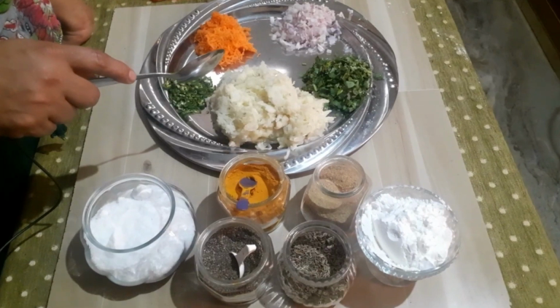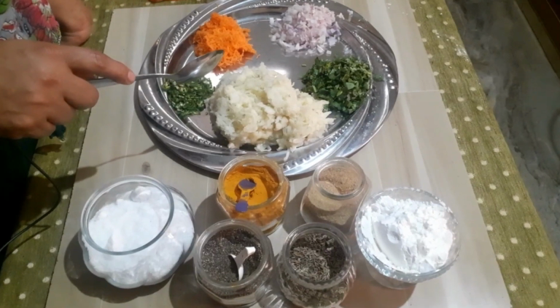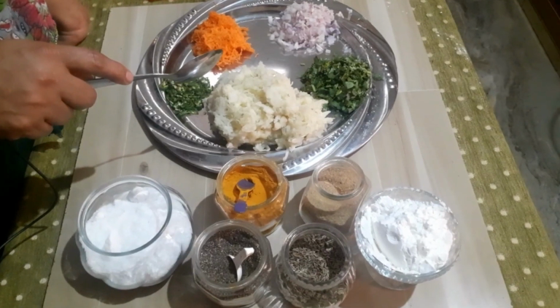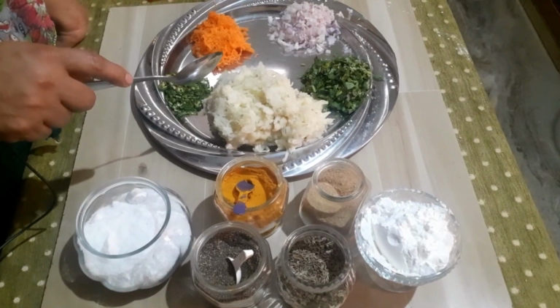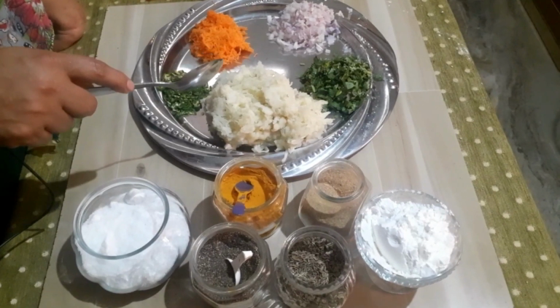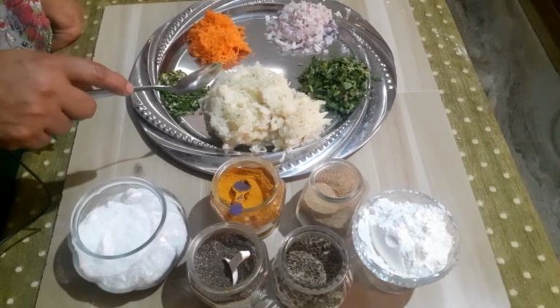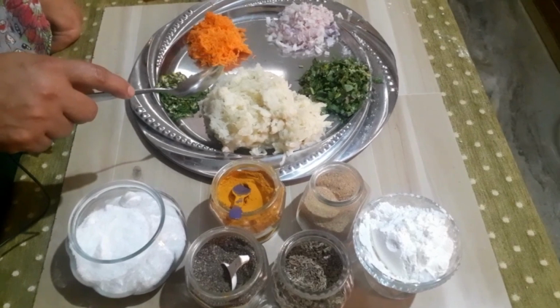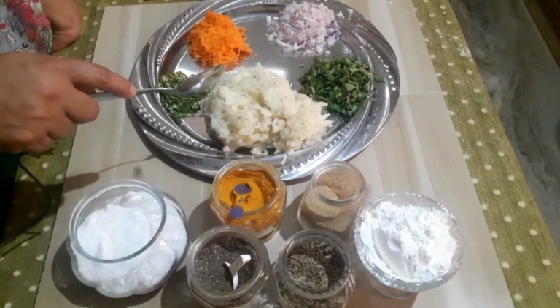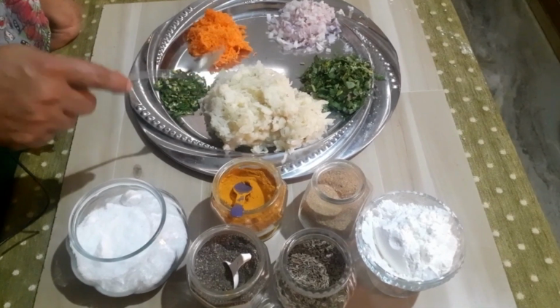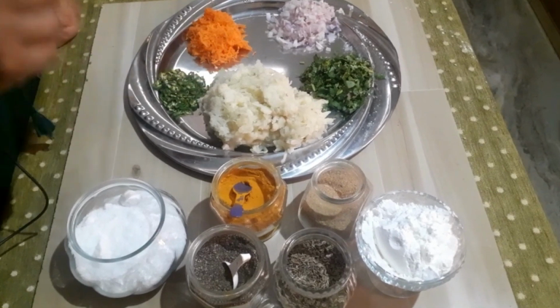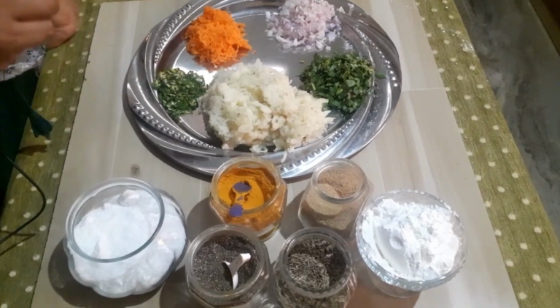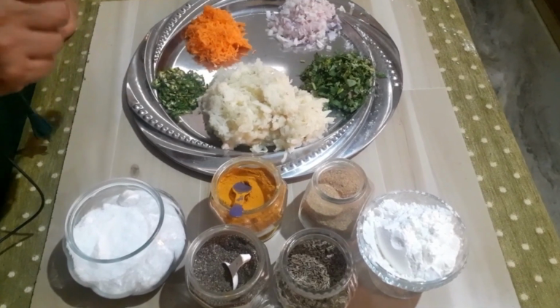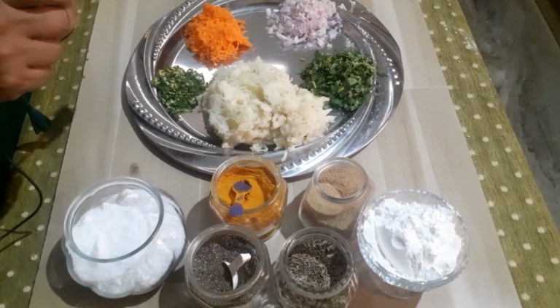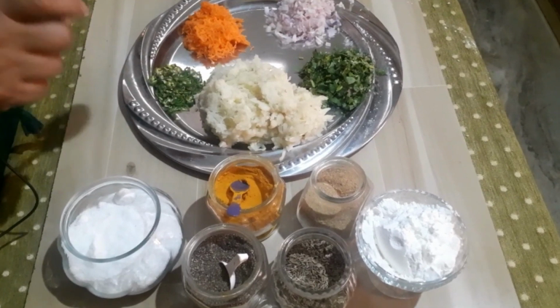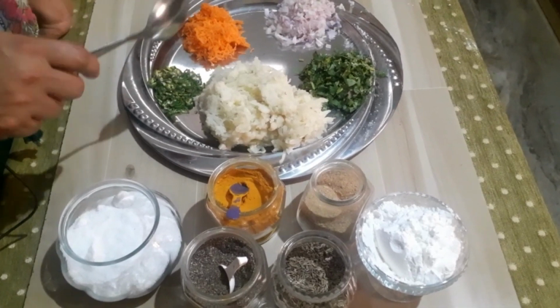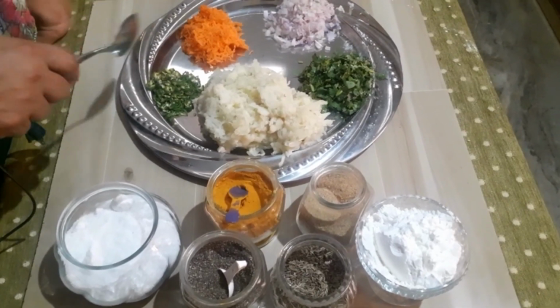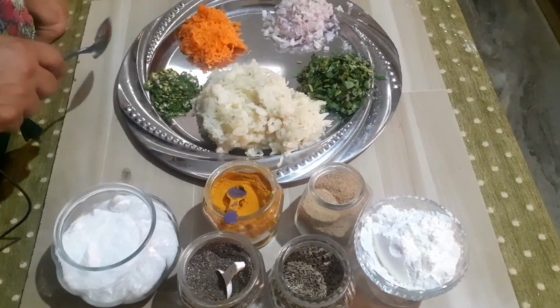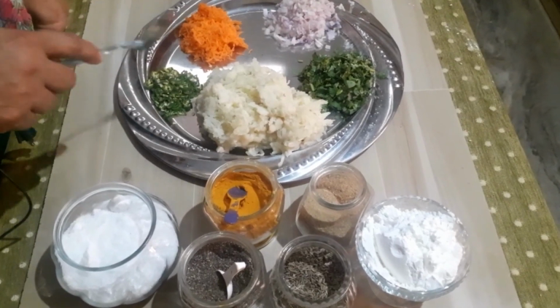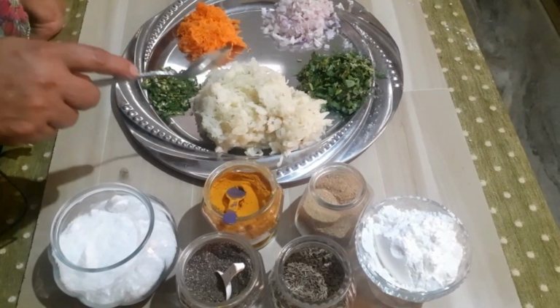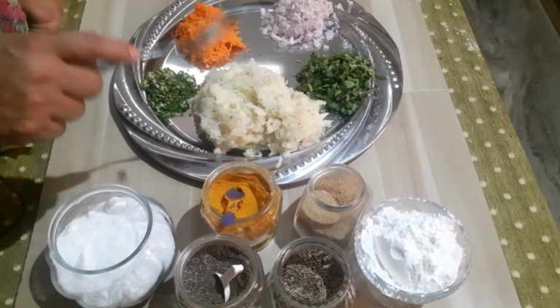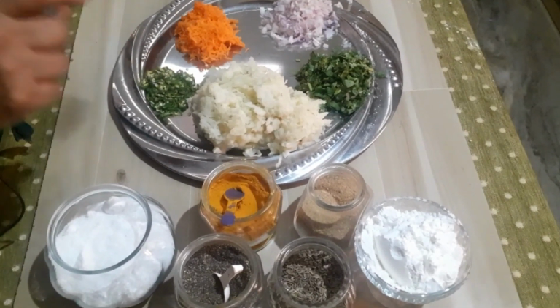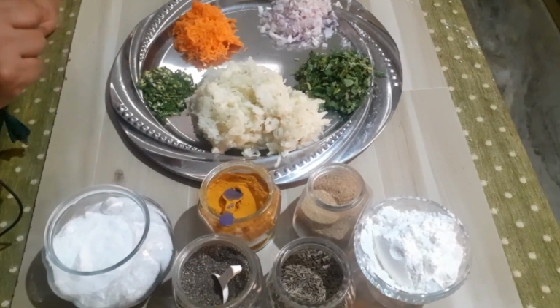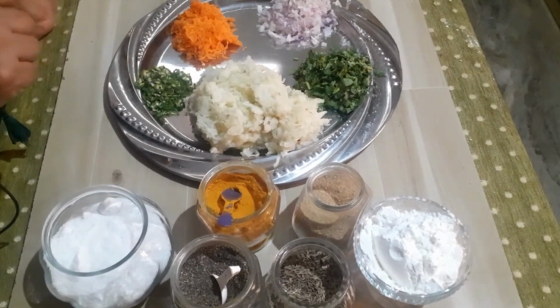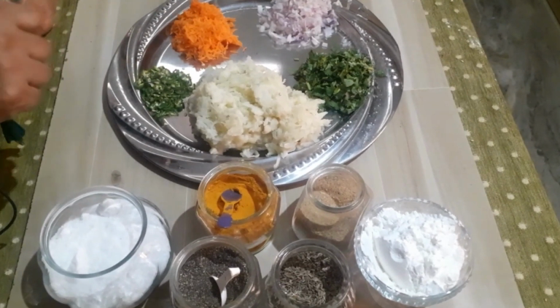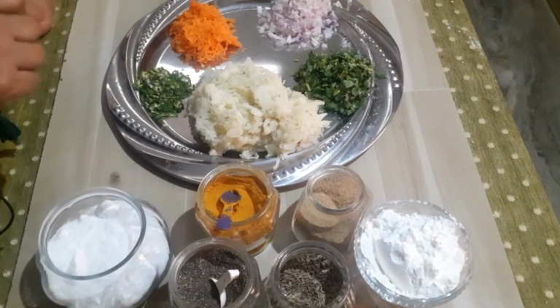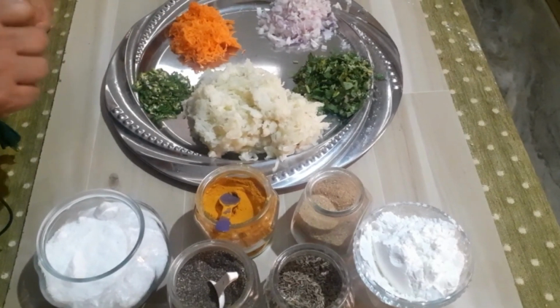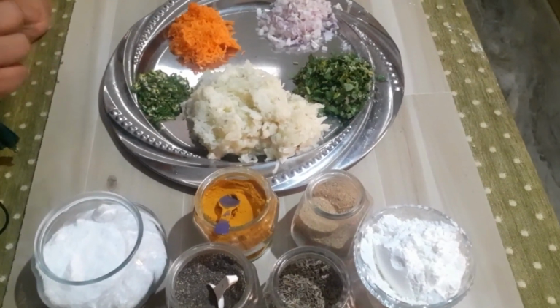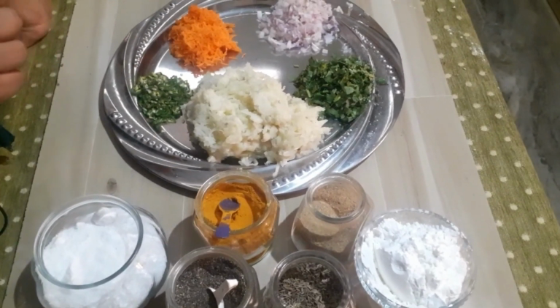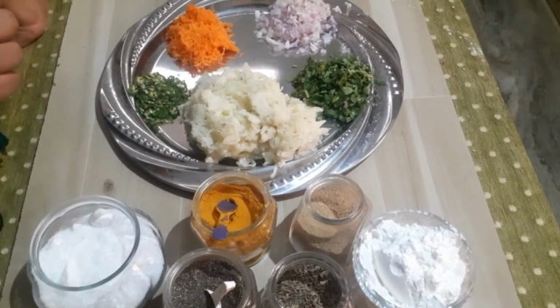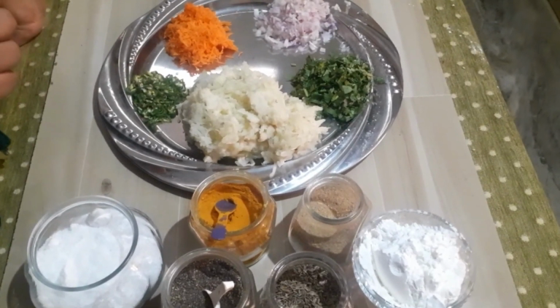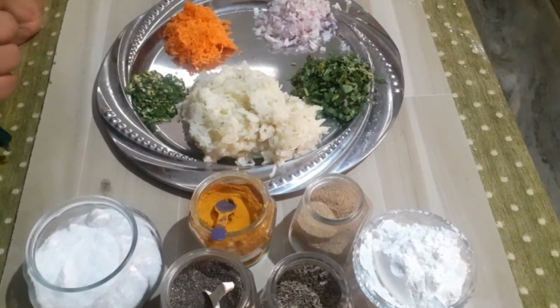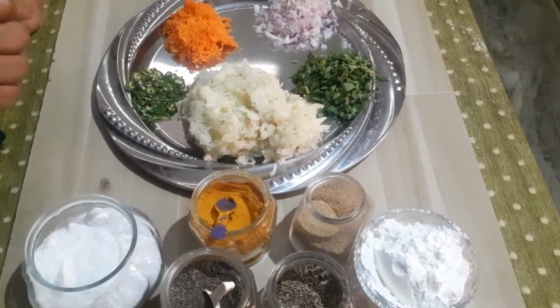Potato Tistil Samosa. This is a good taste. I am going to show you how to make it.